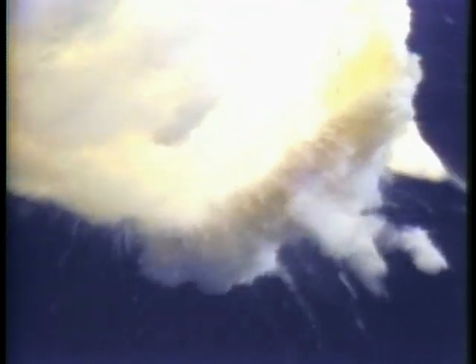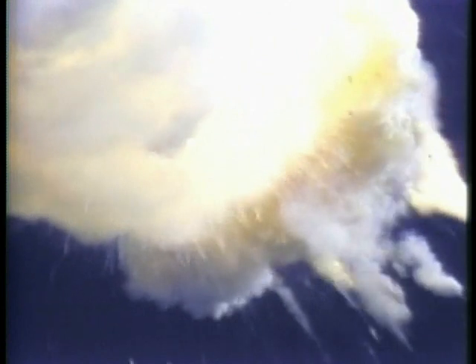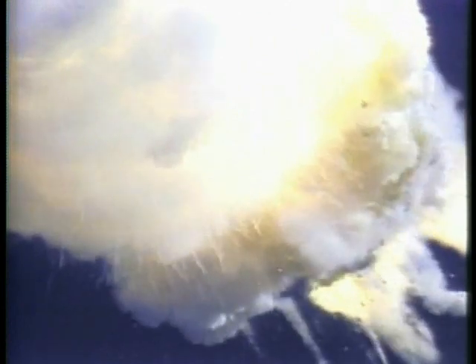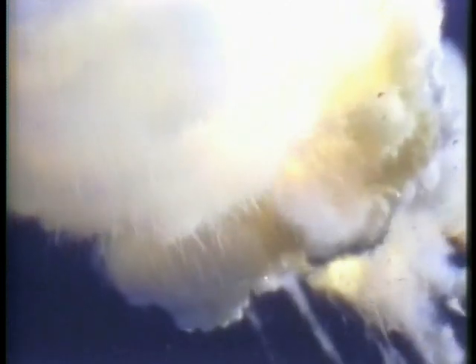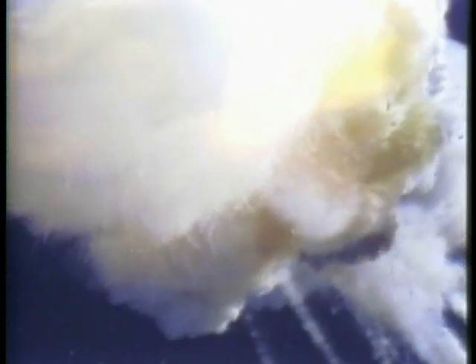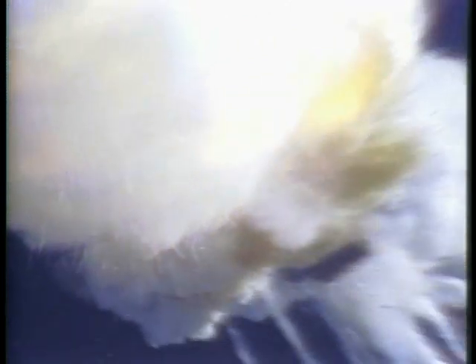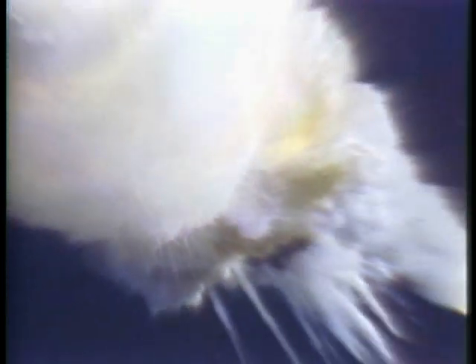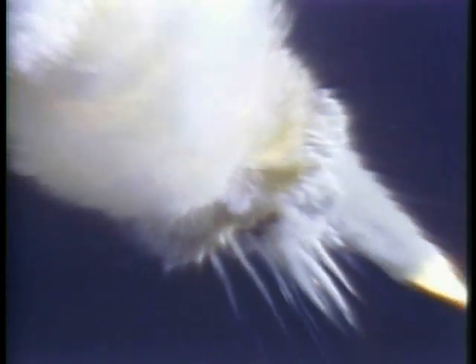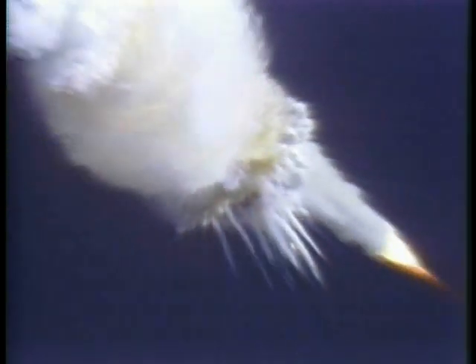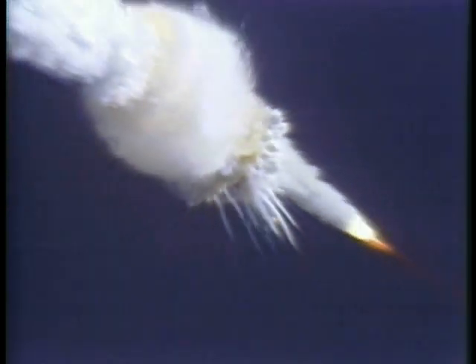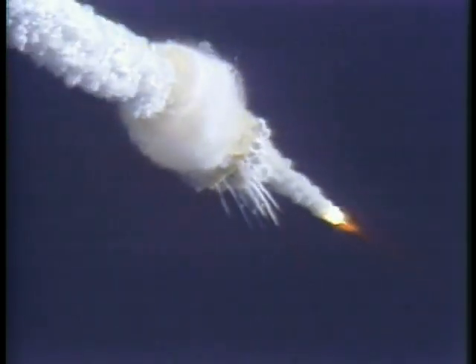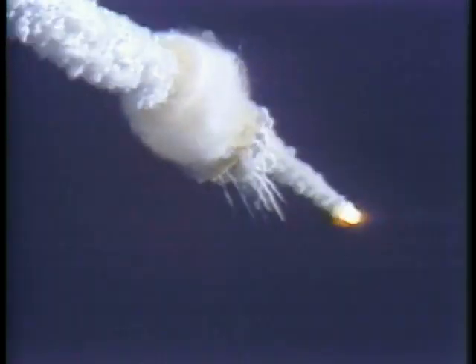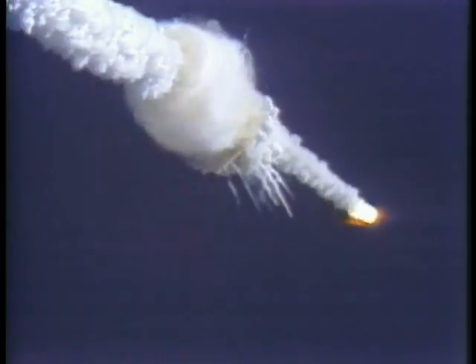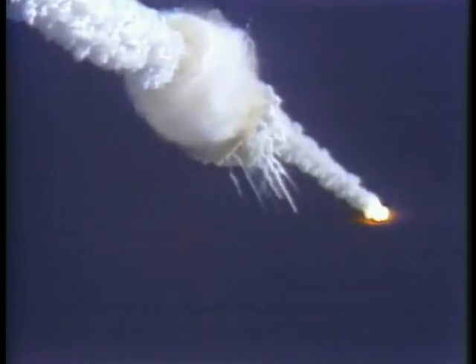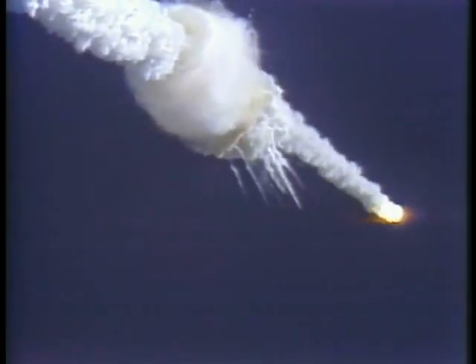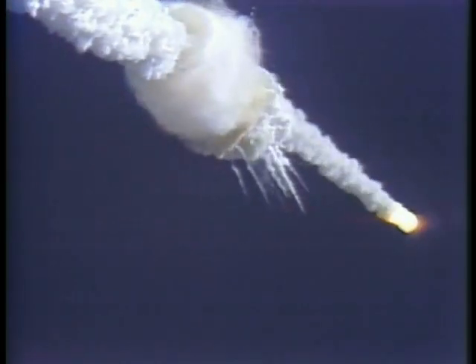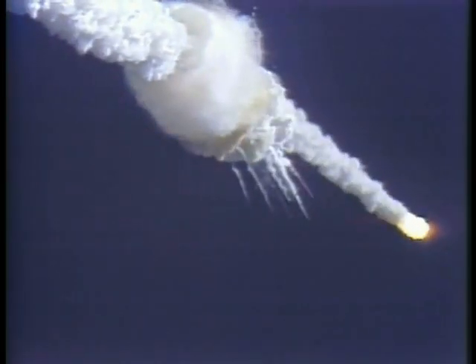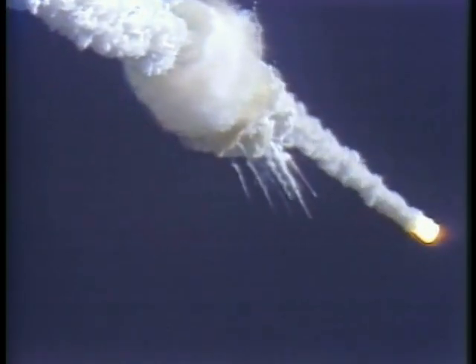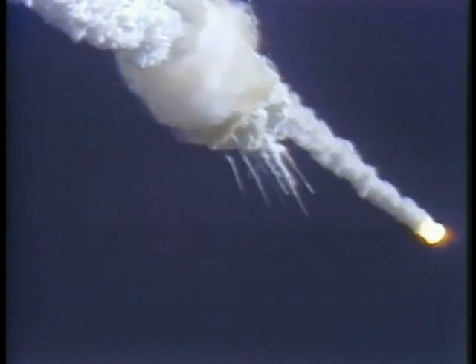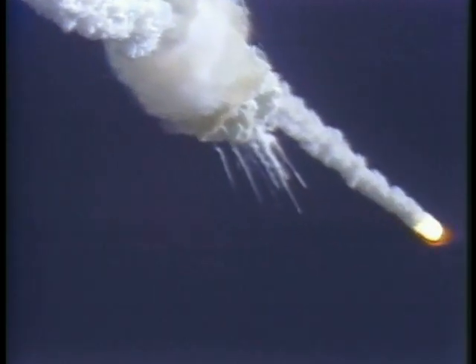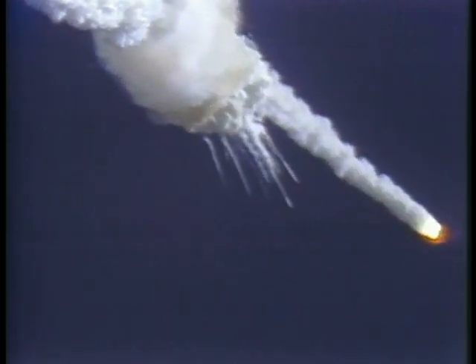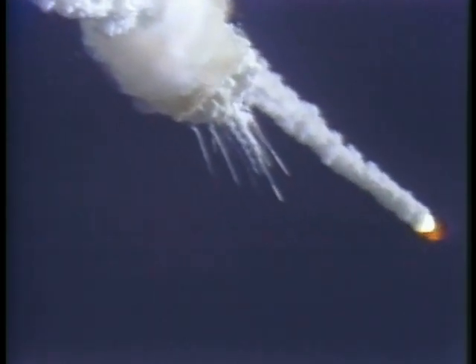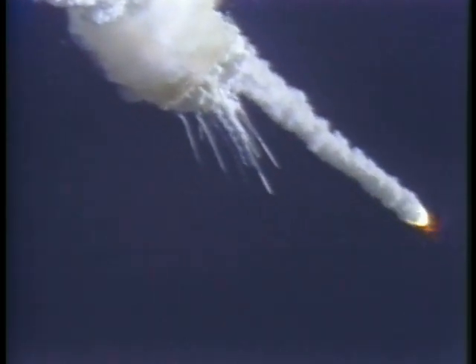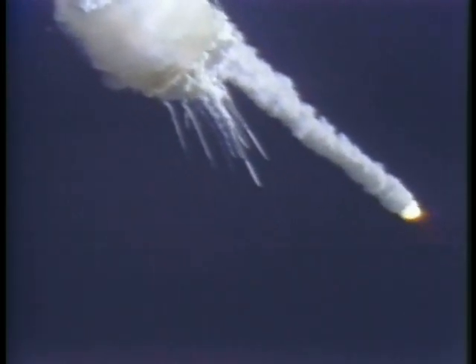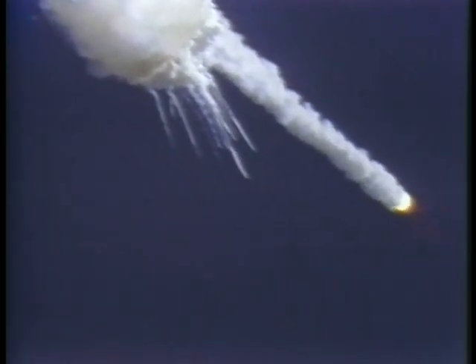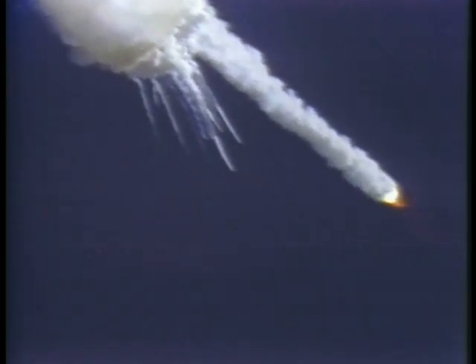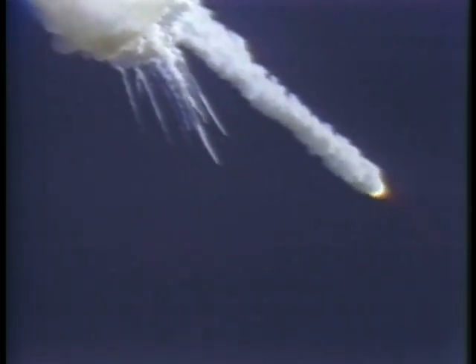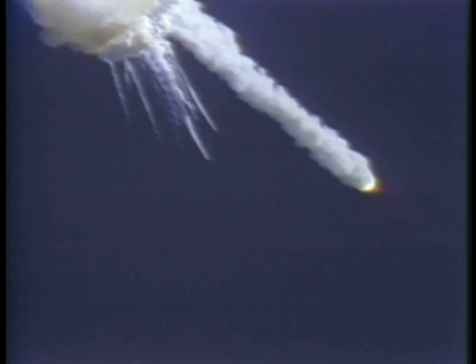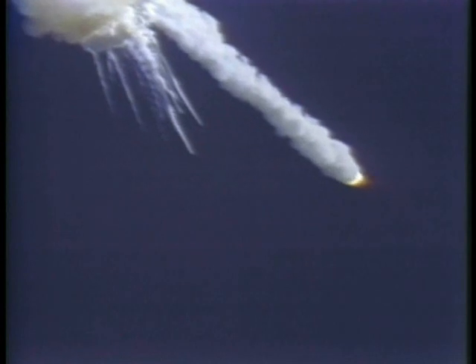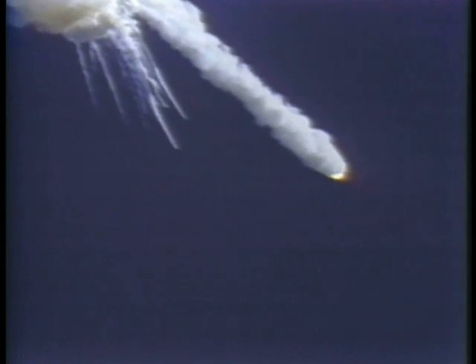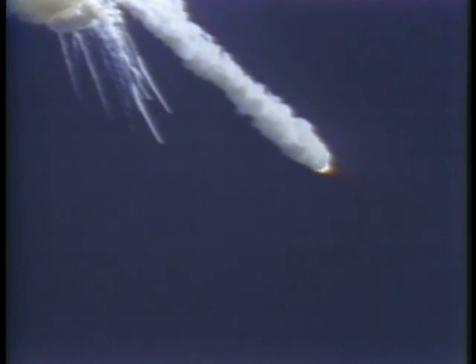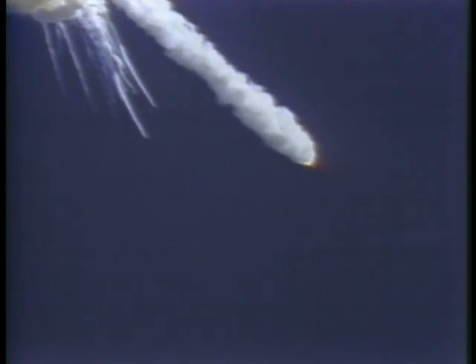One minute, 15 seconds. Velocity 2,900 feet per second, altitude 9 nautical miles, downrange distance seven nautical miles.